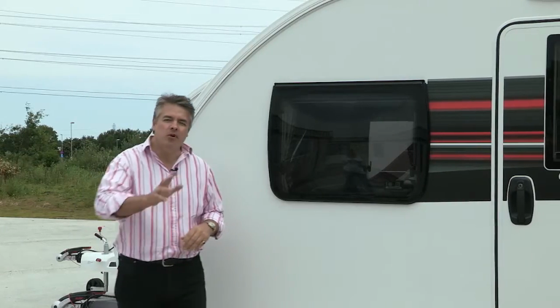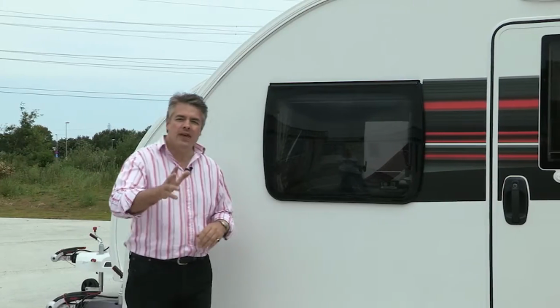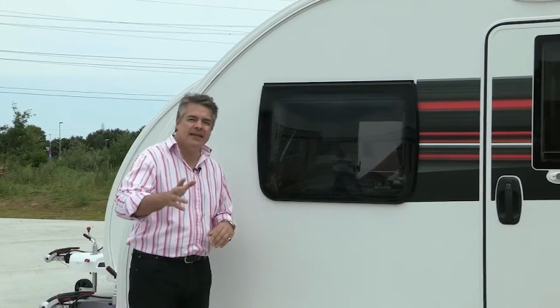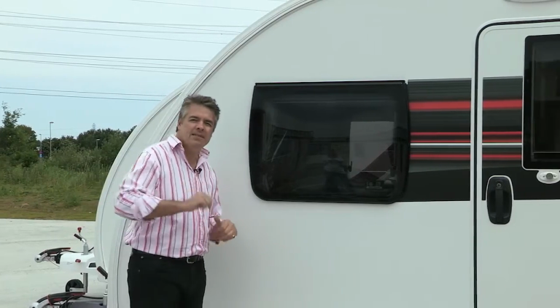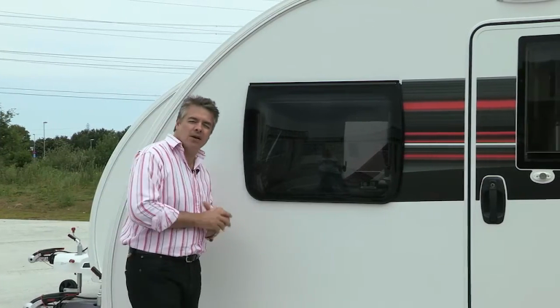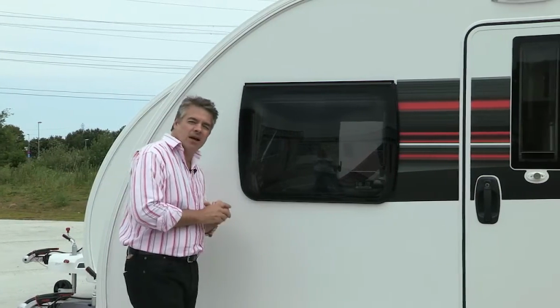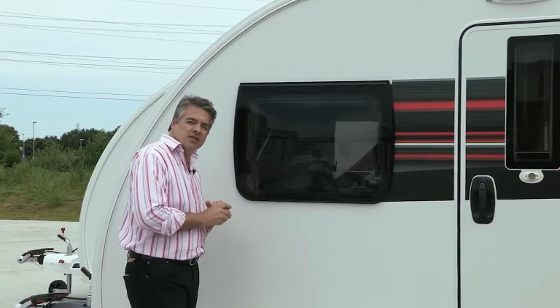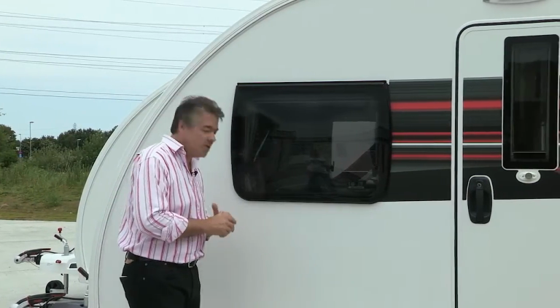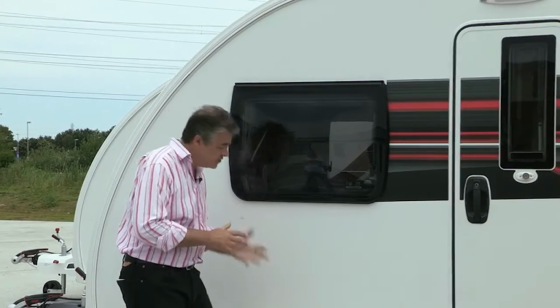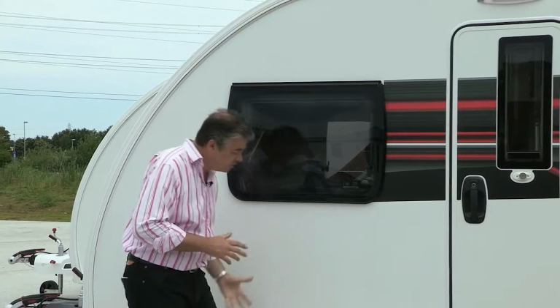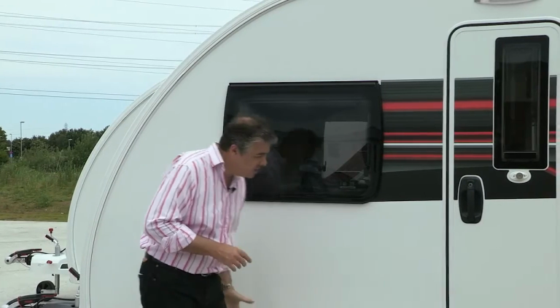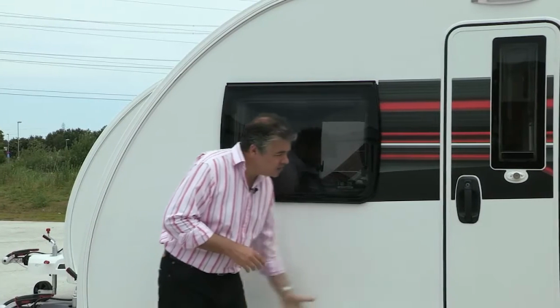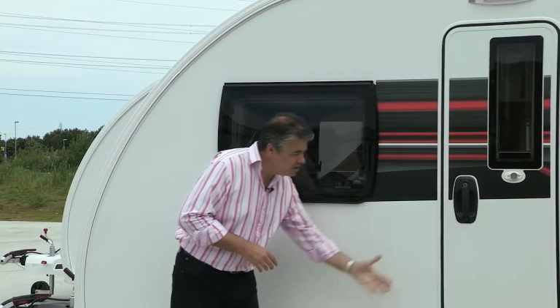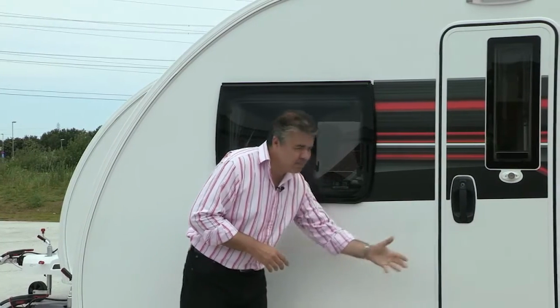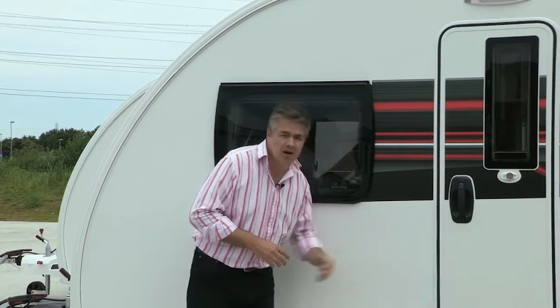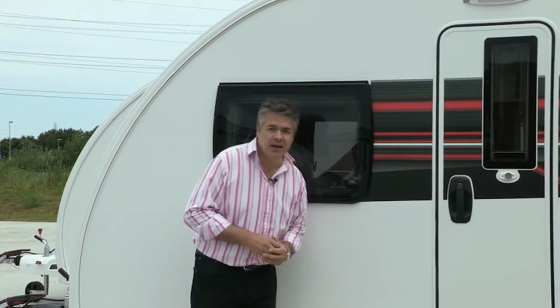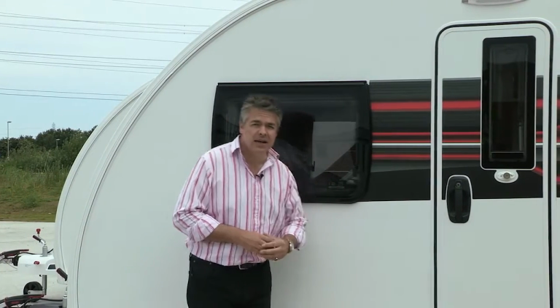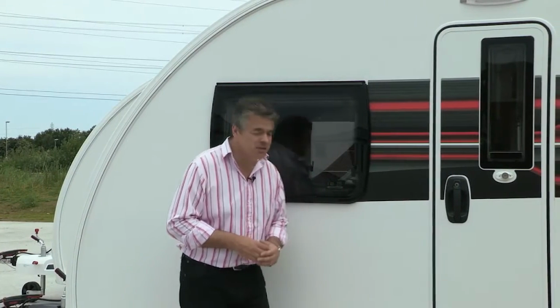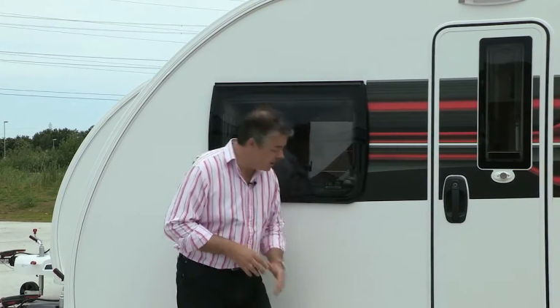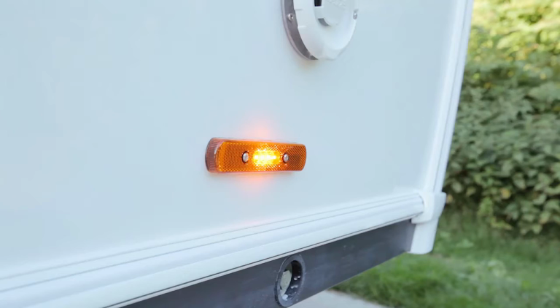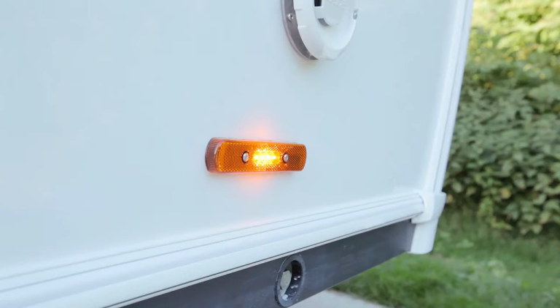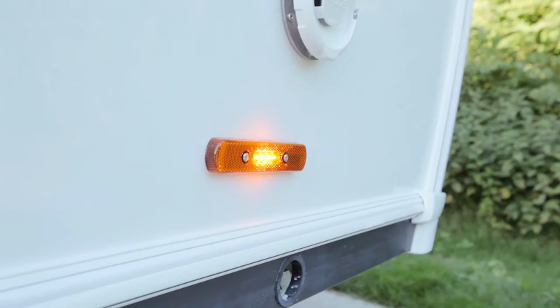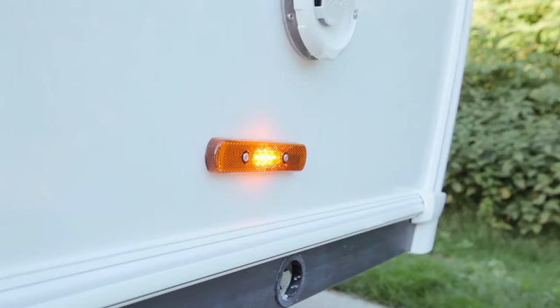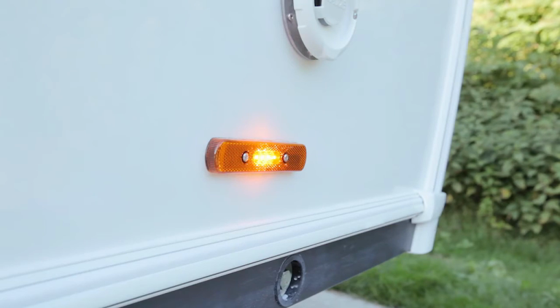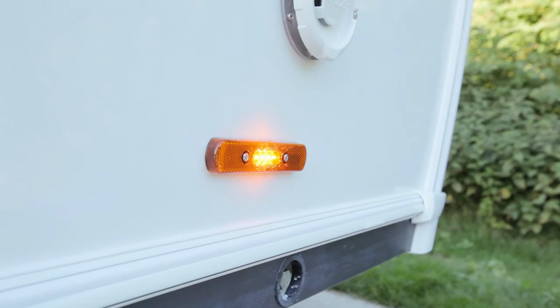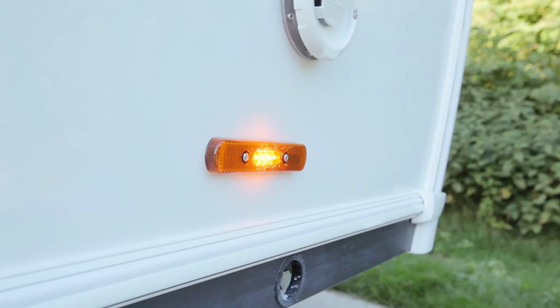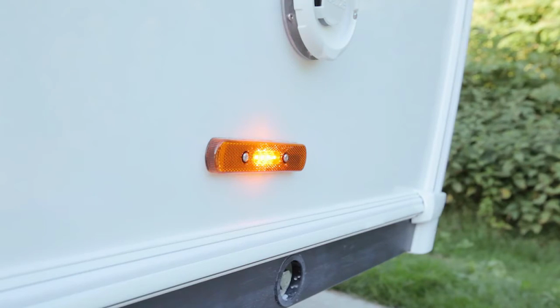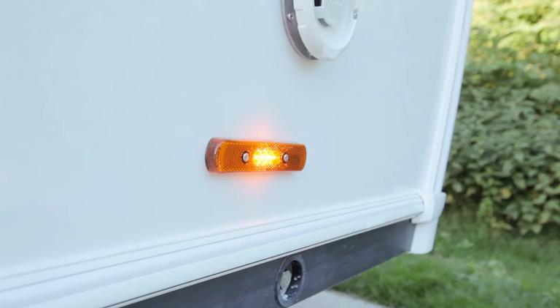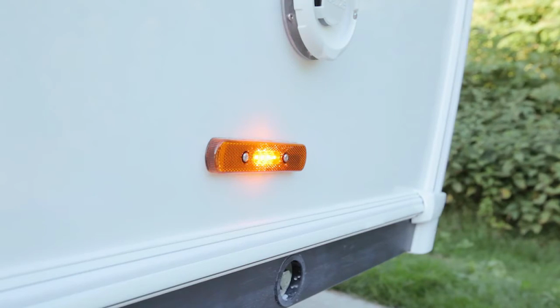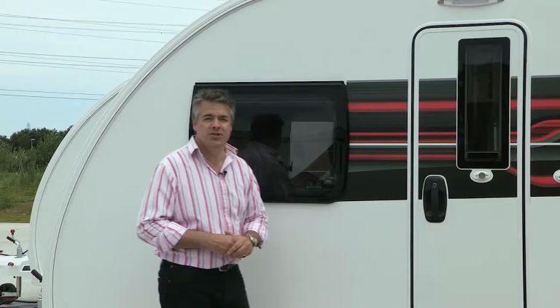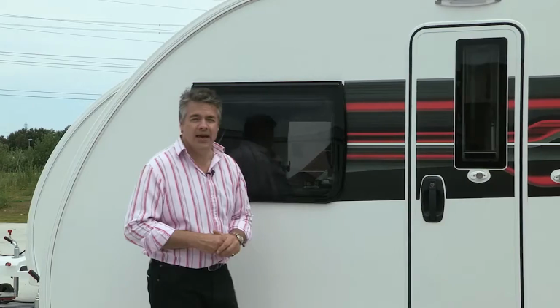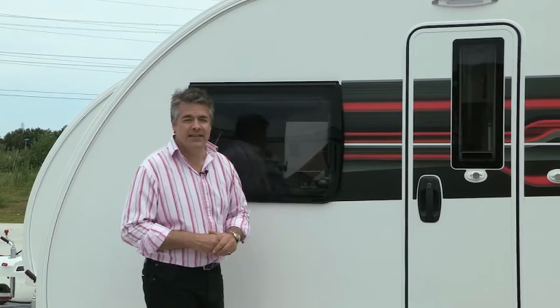If you've got the LED marker light to the front, of course, you need marker lights down the side, and these have also been changed to LED.